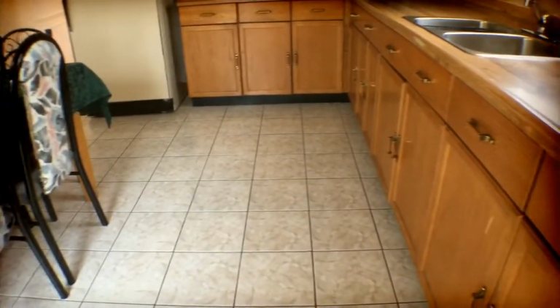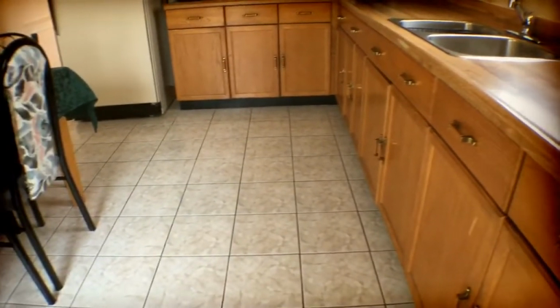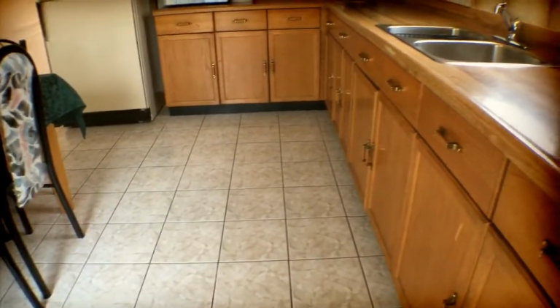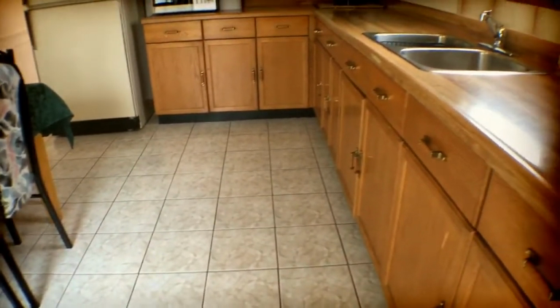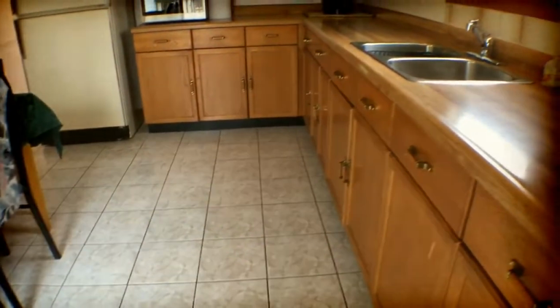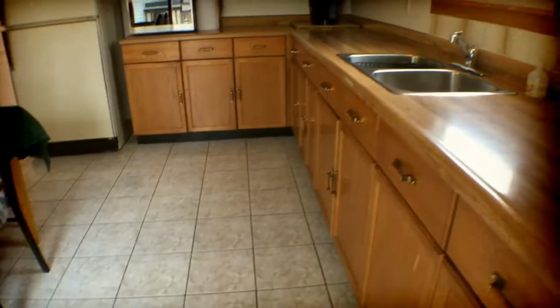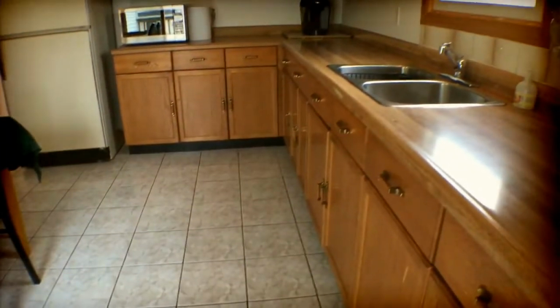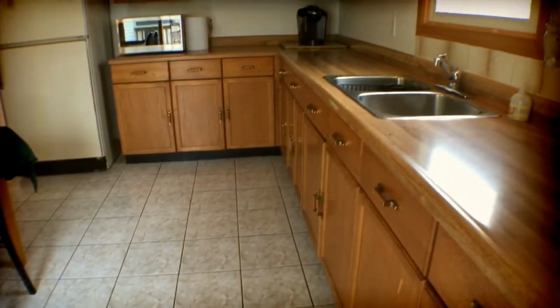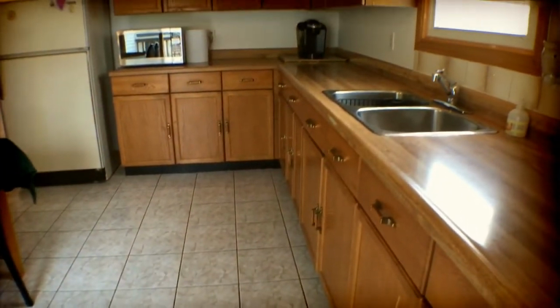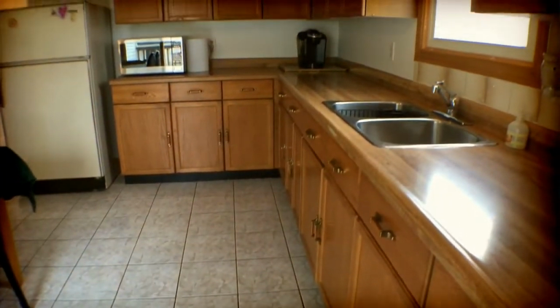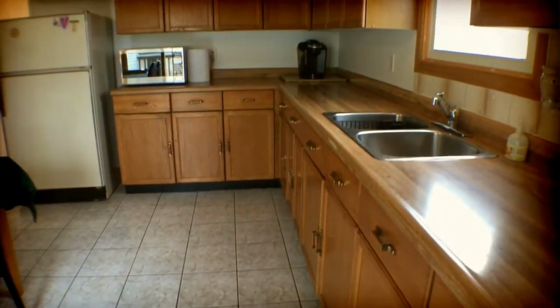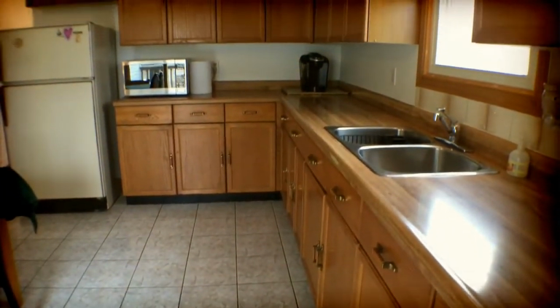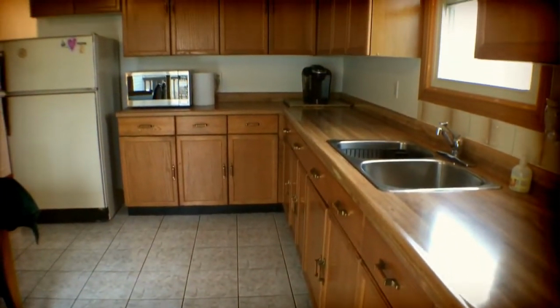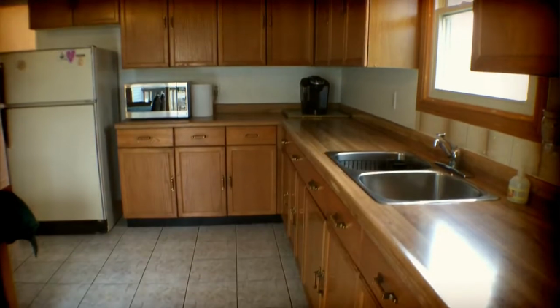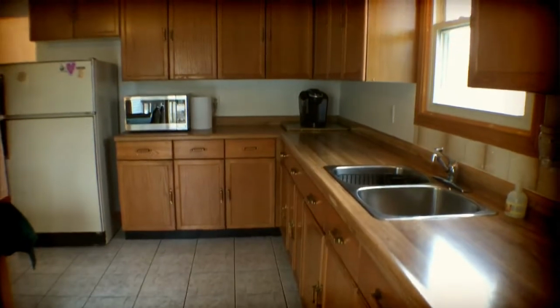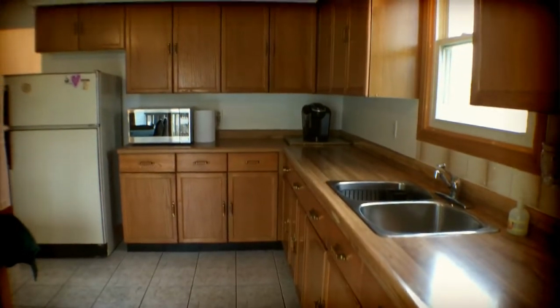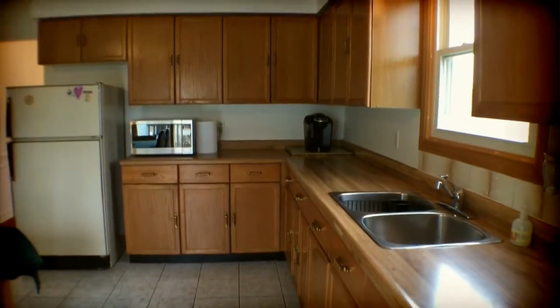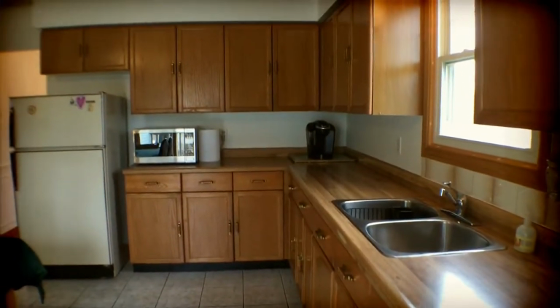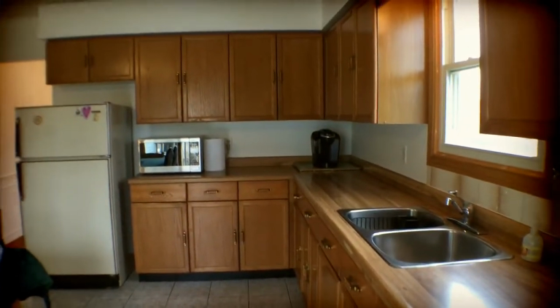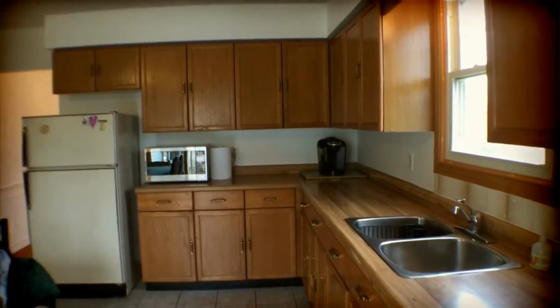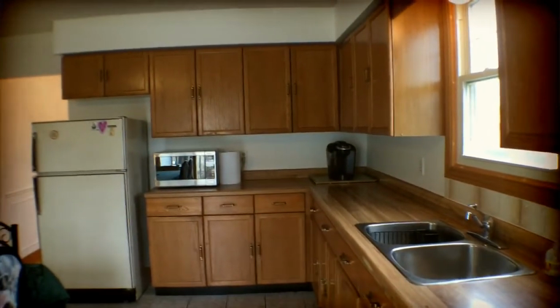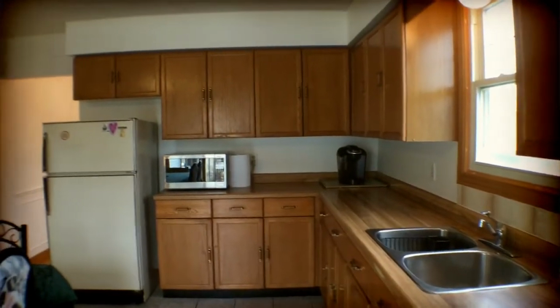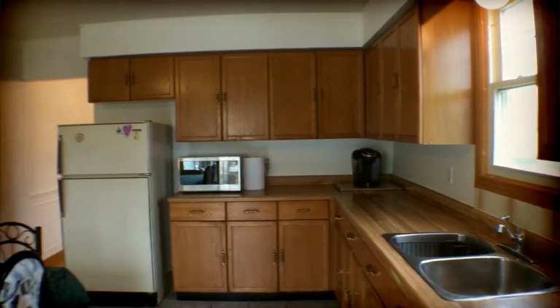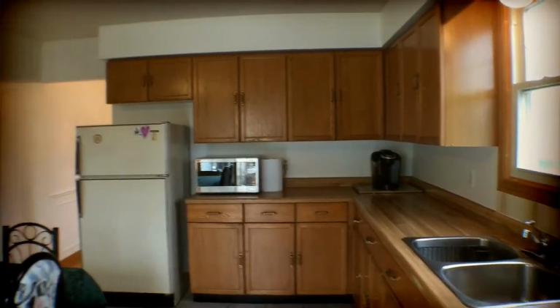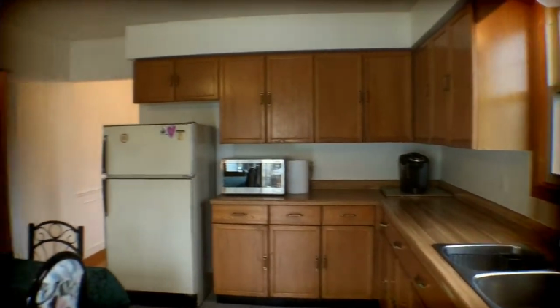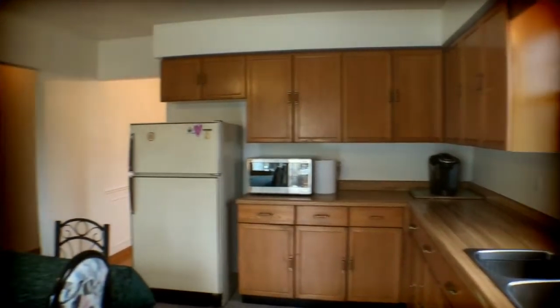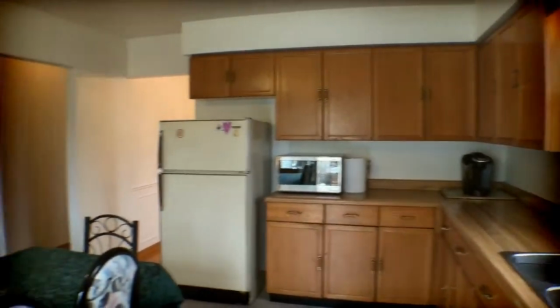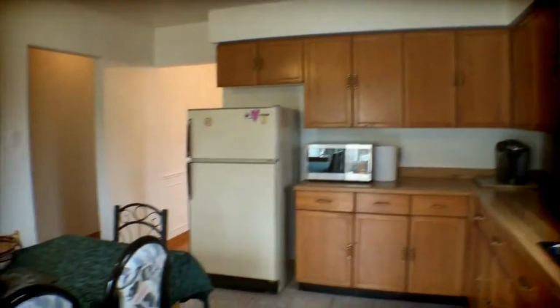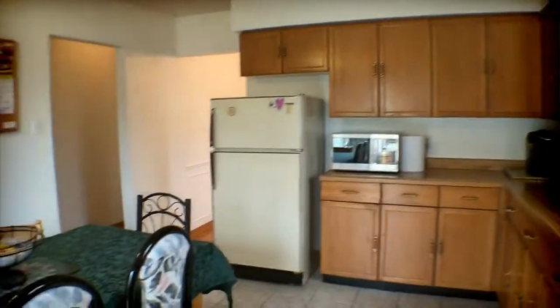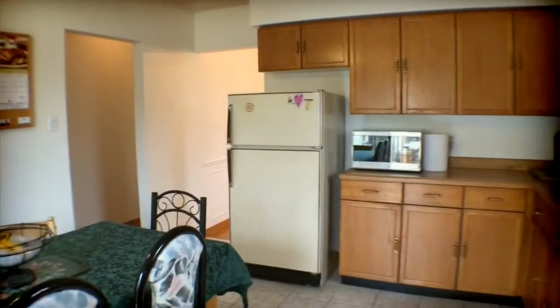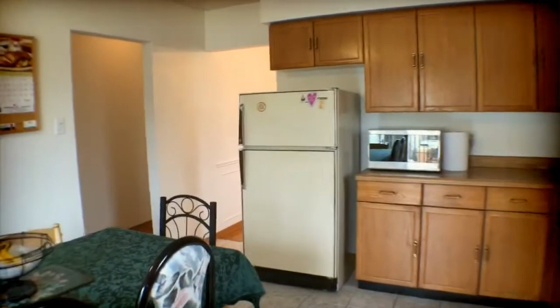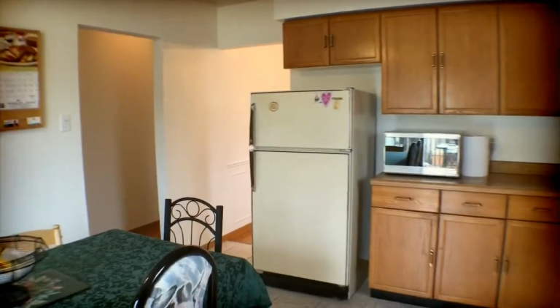You get a really good idea of the counter space here. It's a very good sized kitchen.